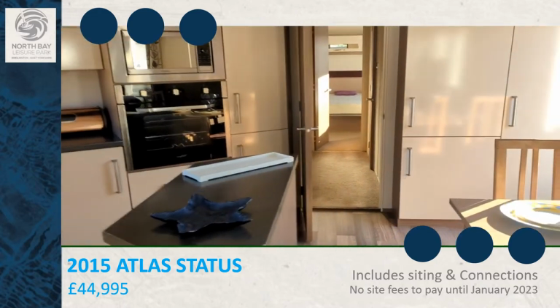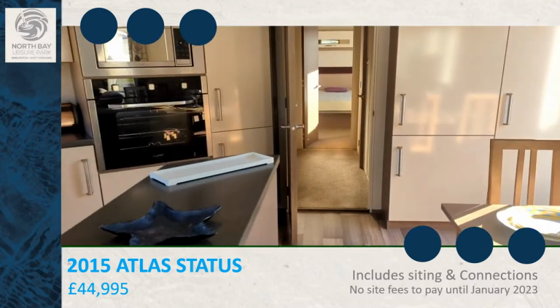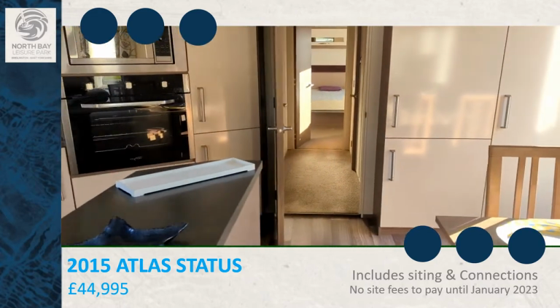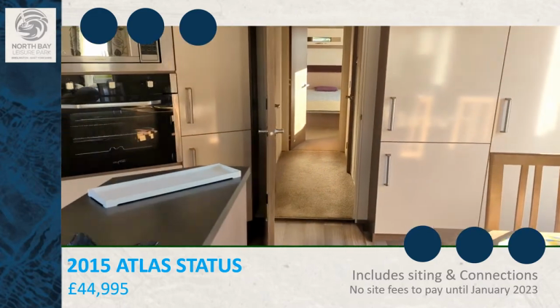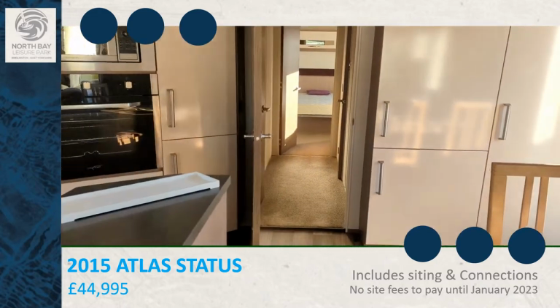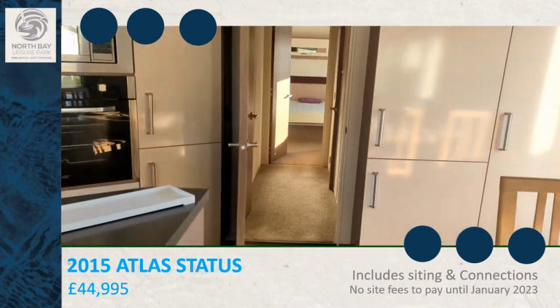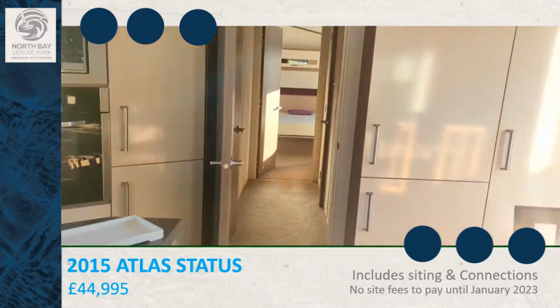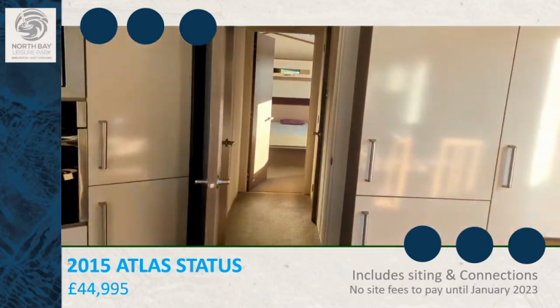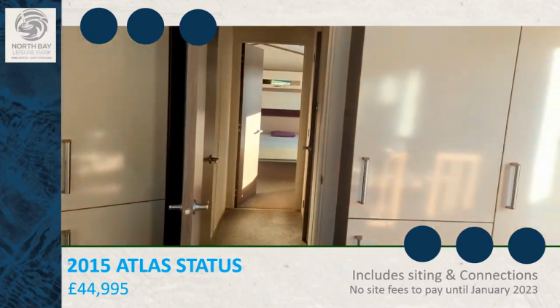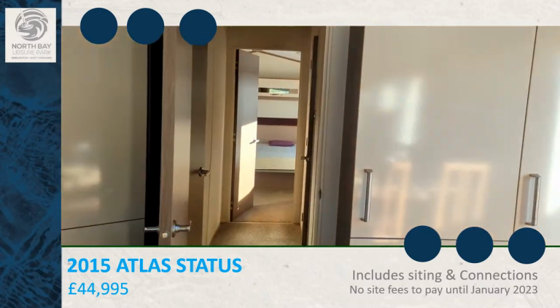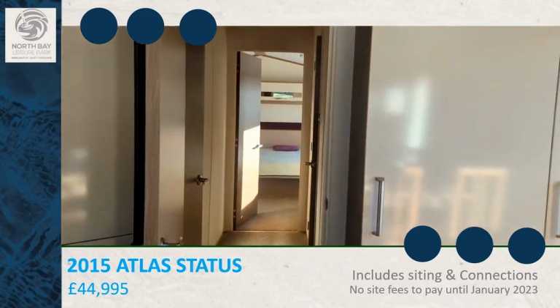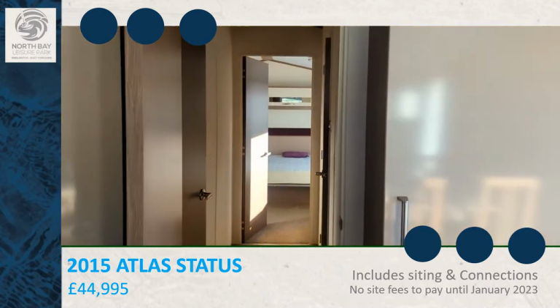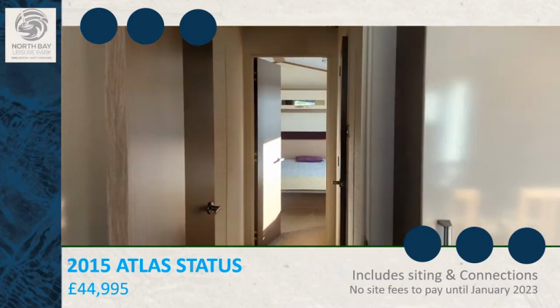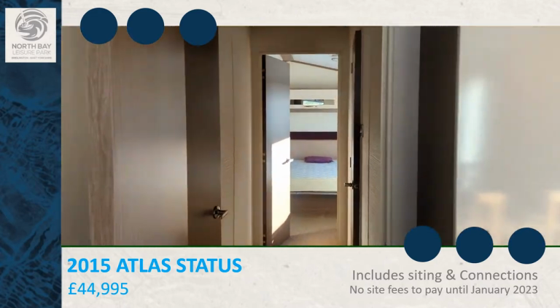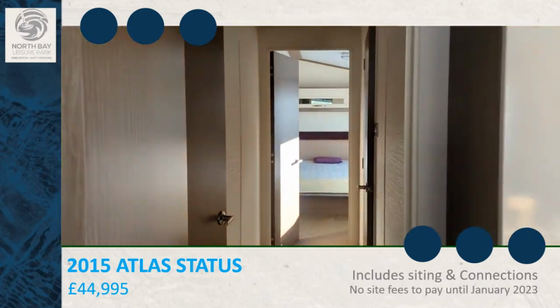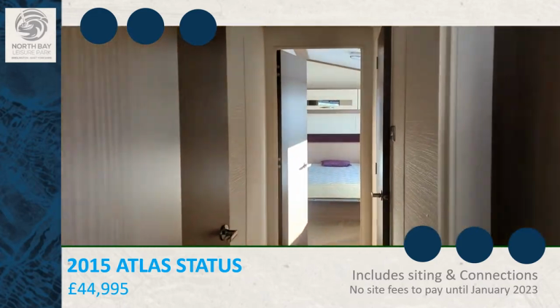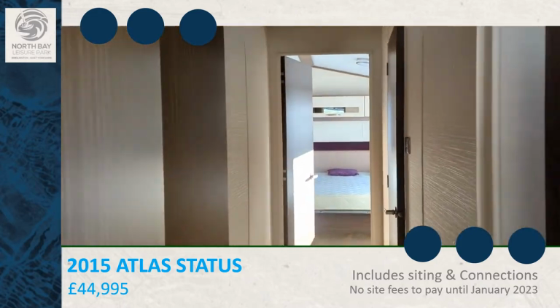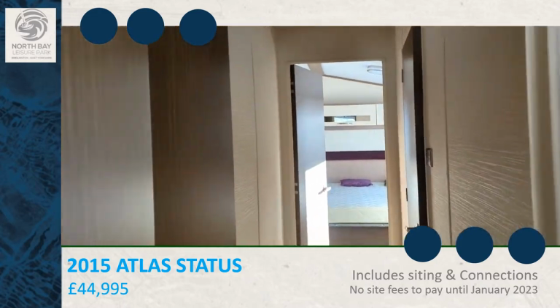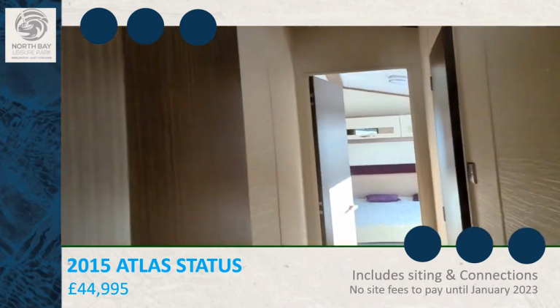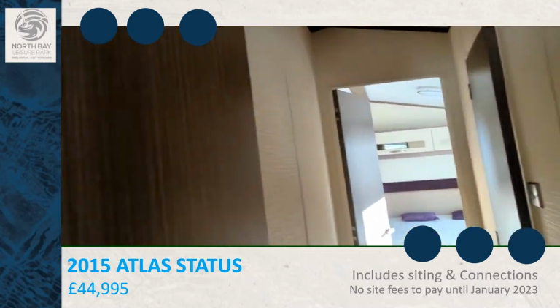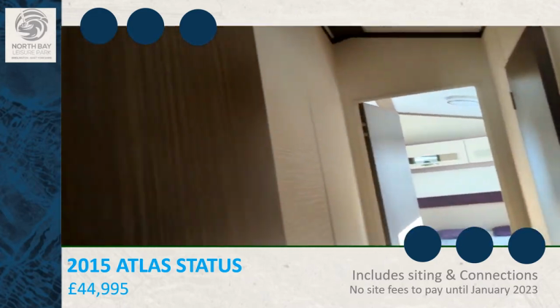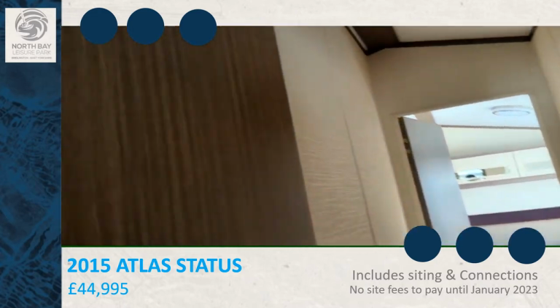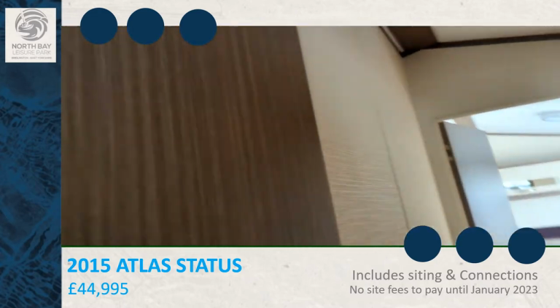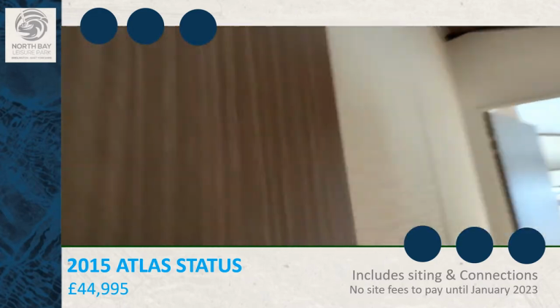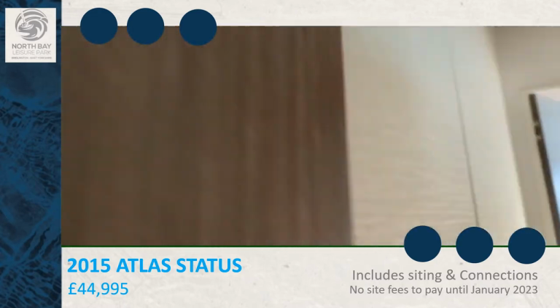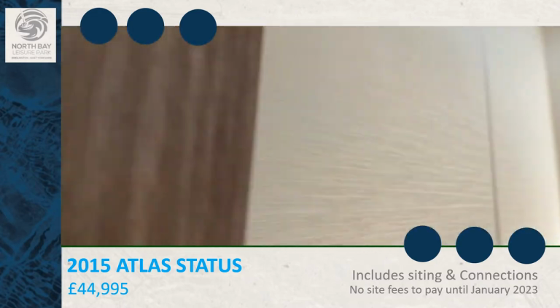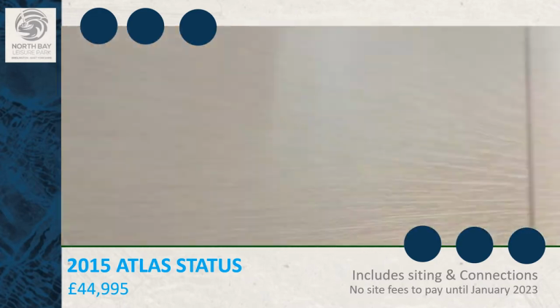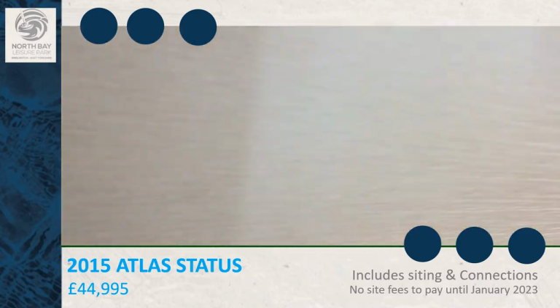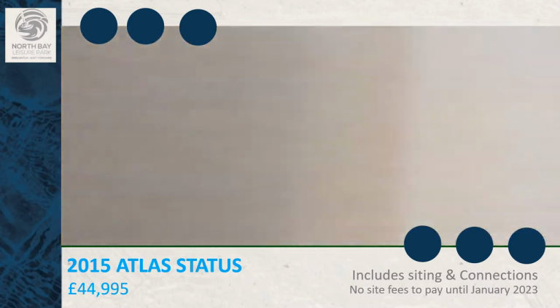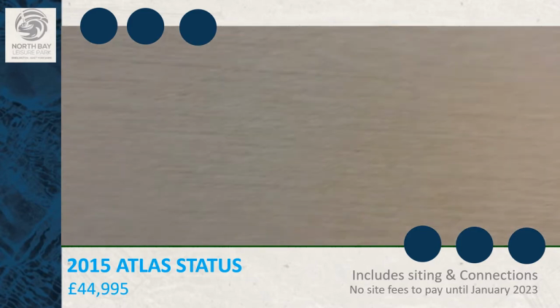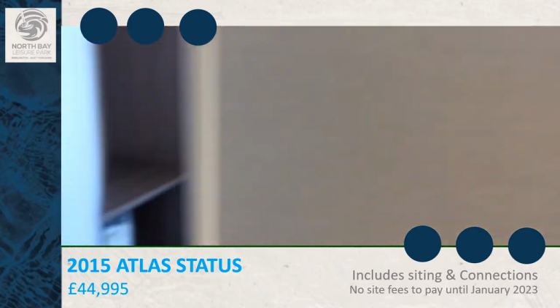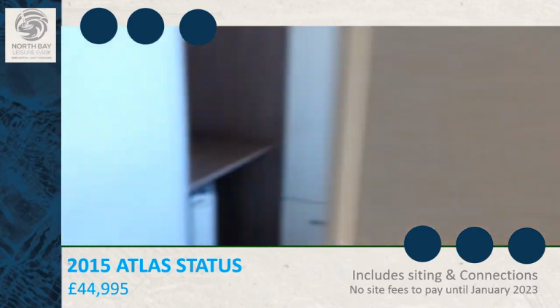As you come down the caravan, to your left hand side is the second bedroom.